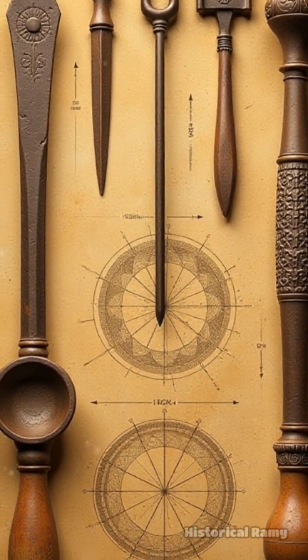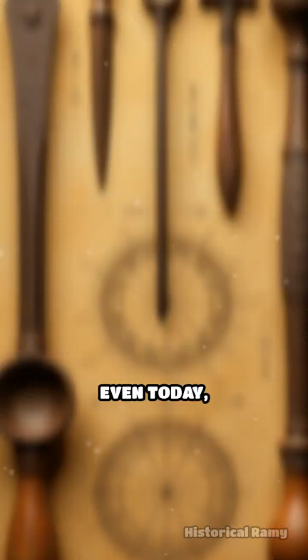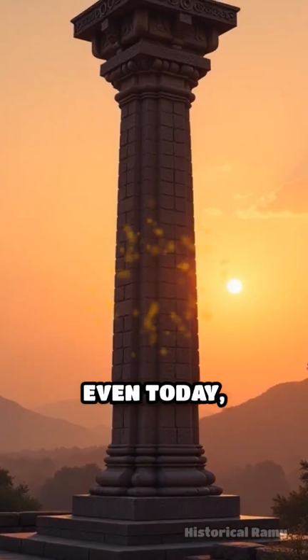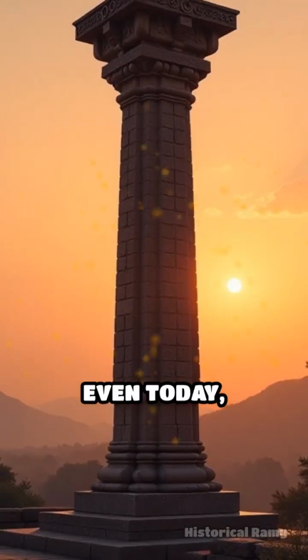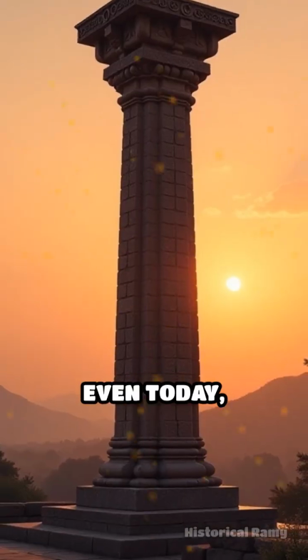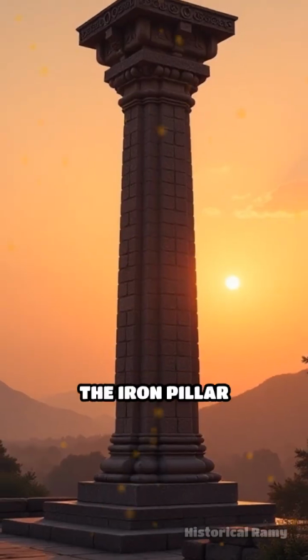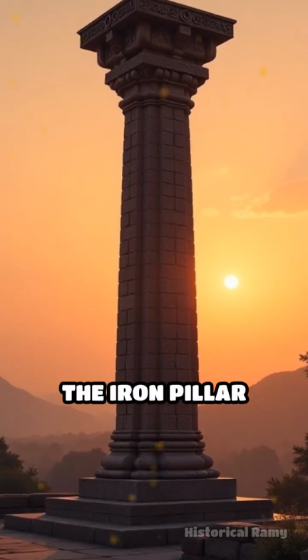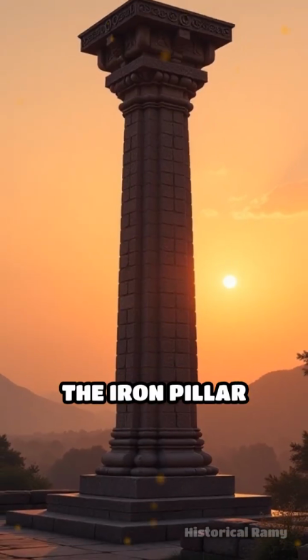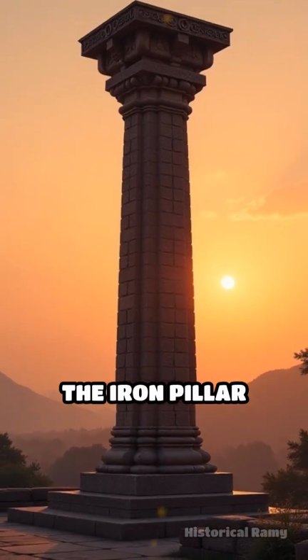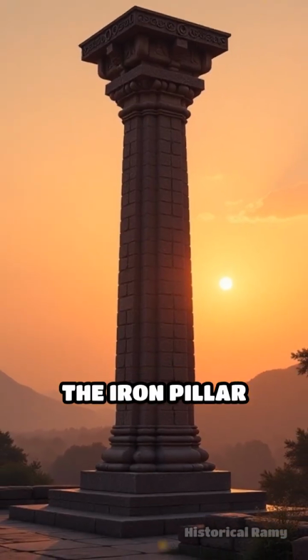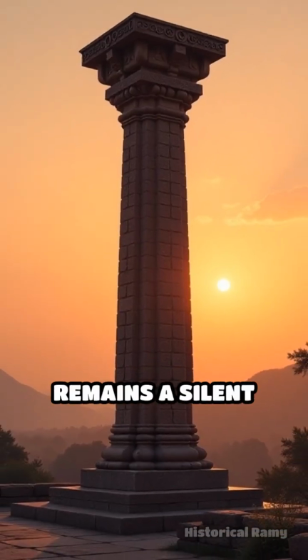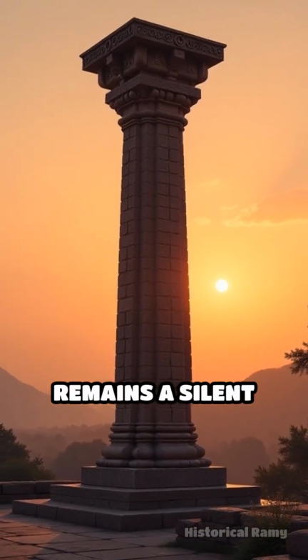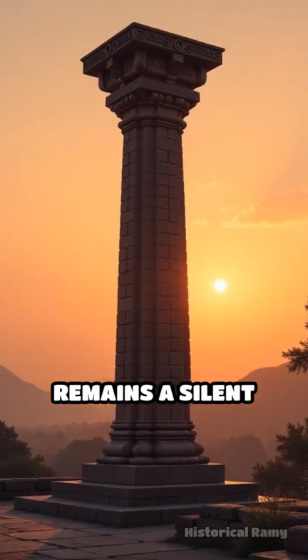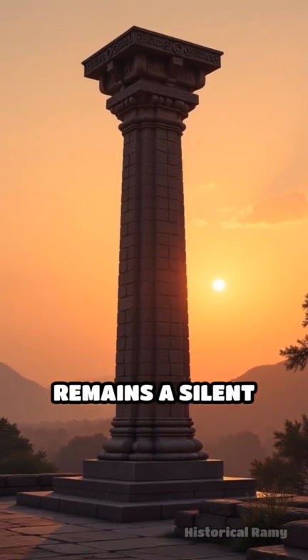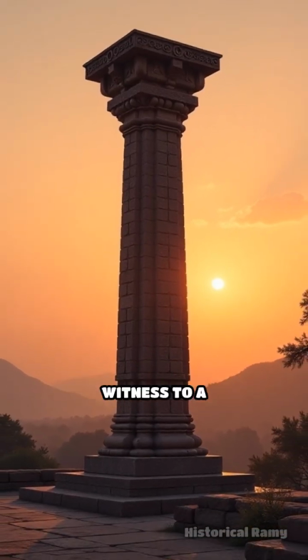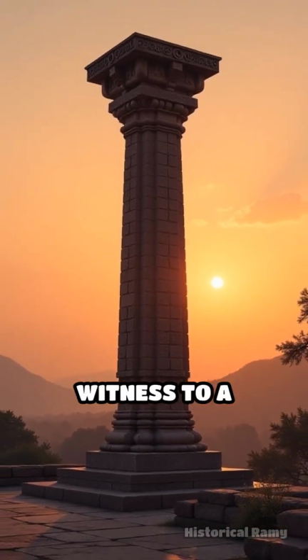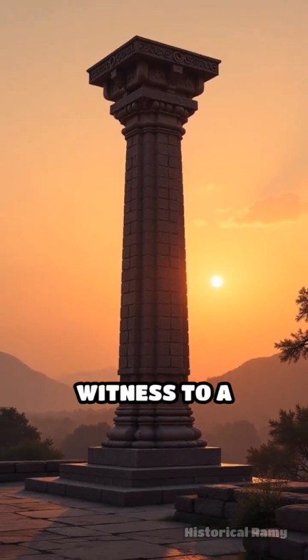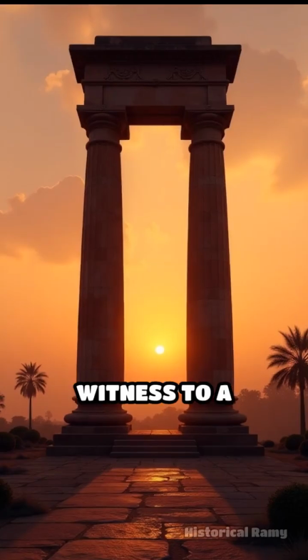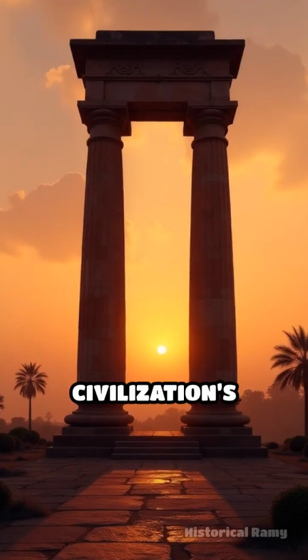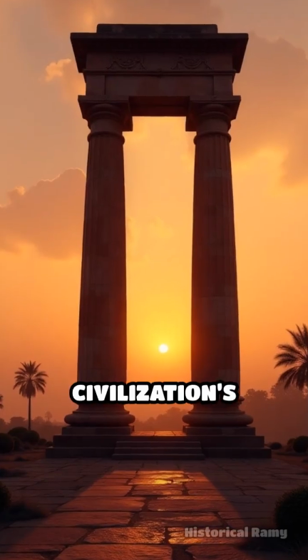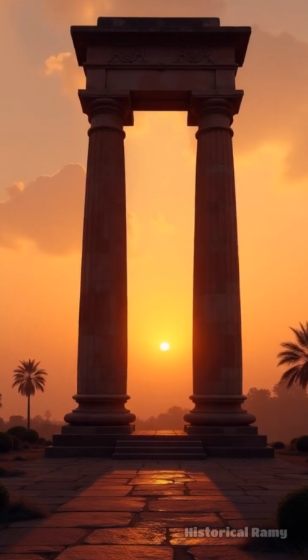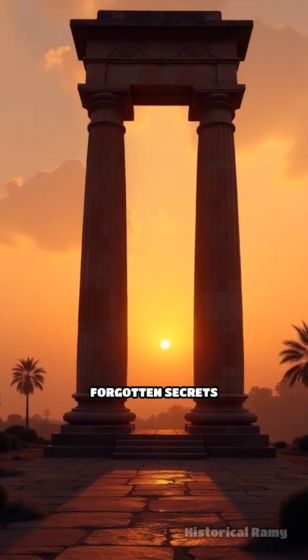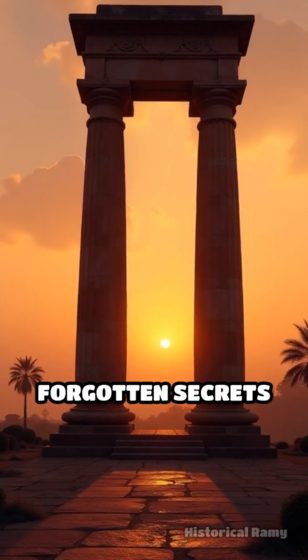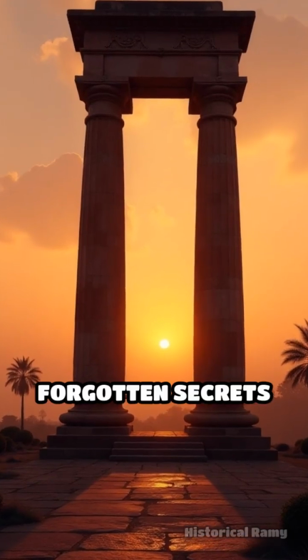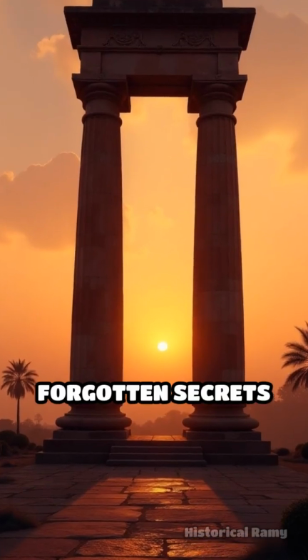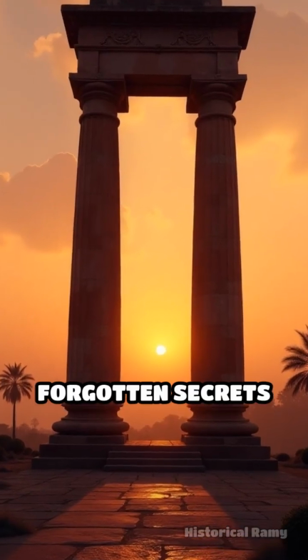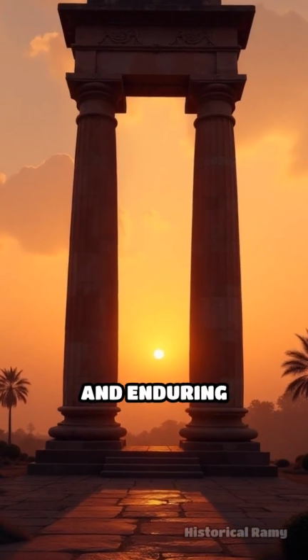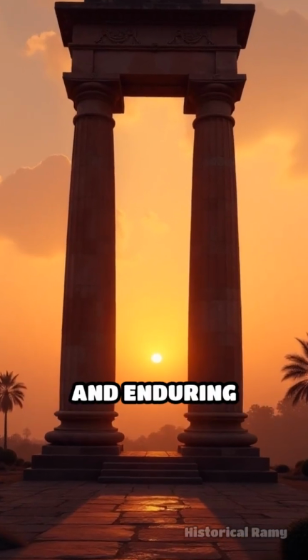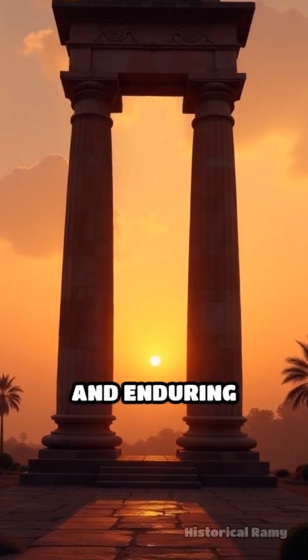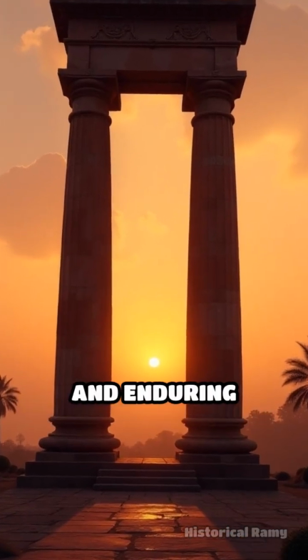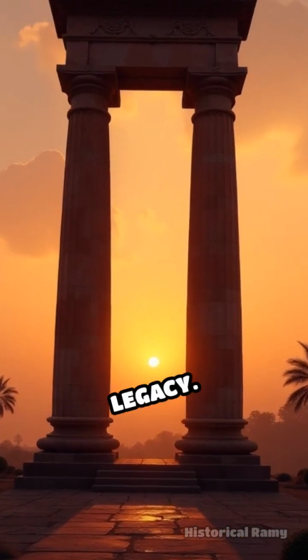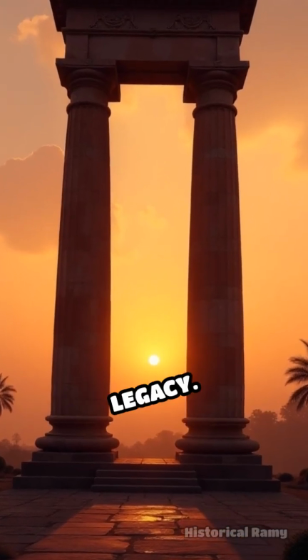Even today, the Iron Pillar remains a silent witness to a civilization's forgotten secrets and enduring legacy.